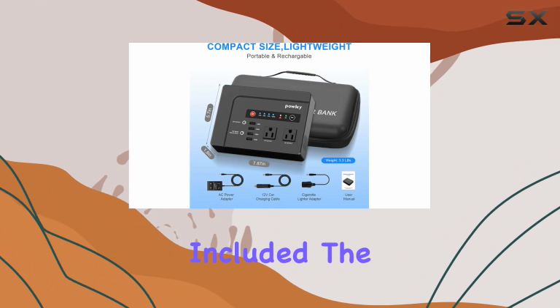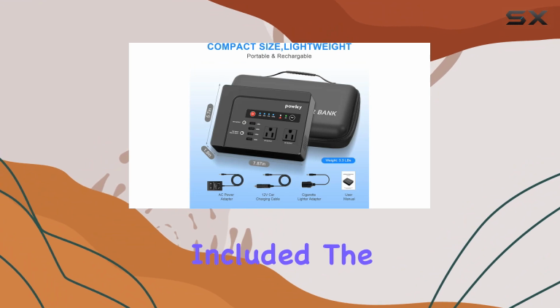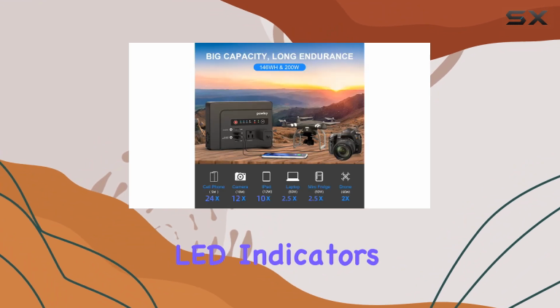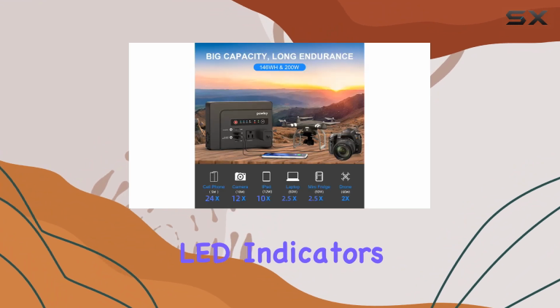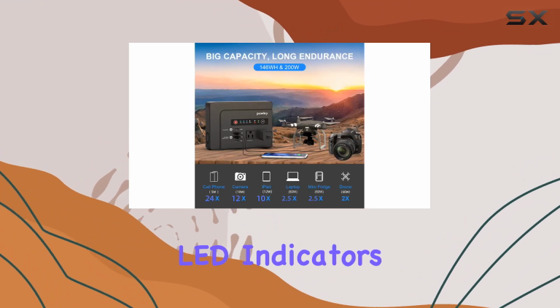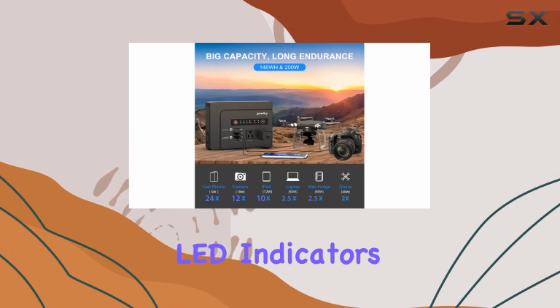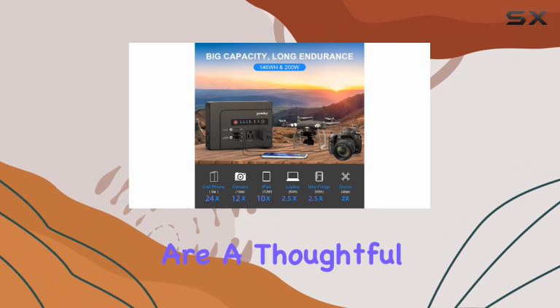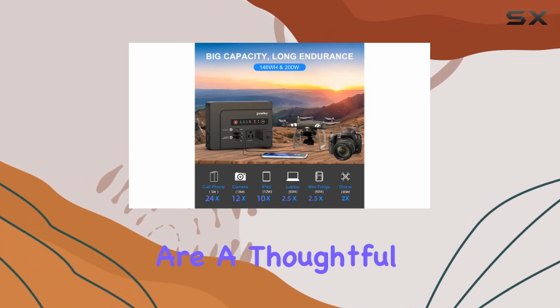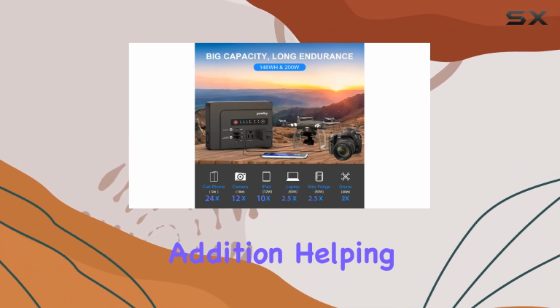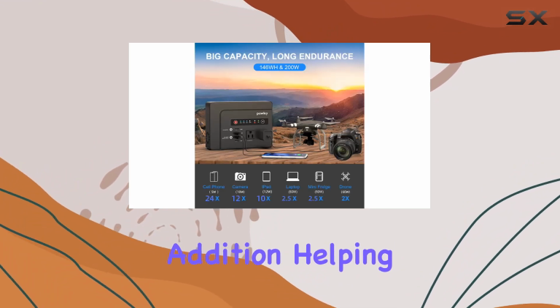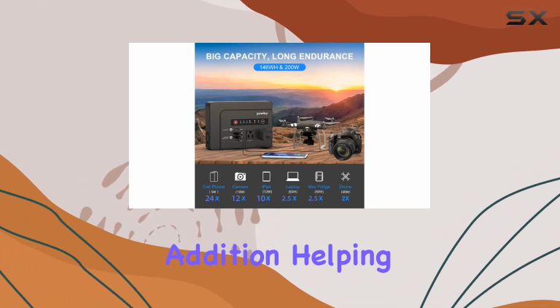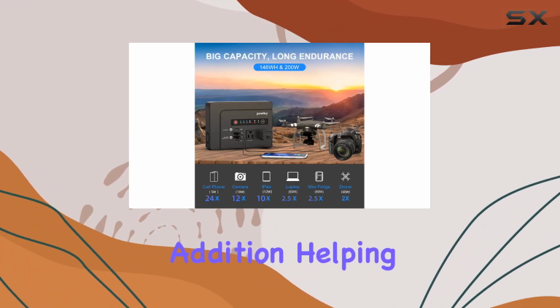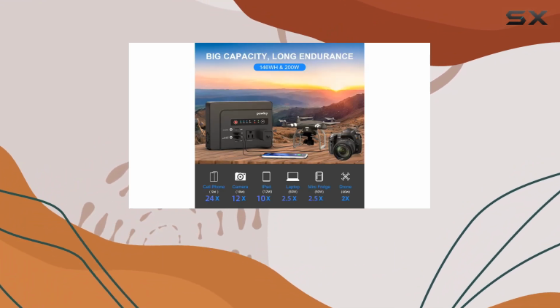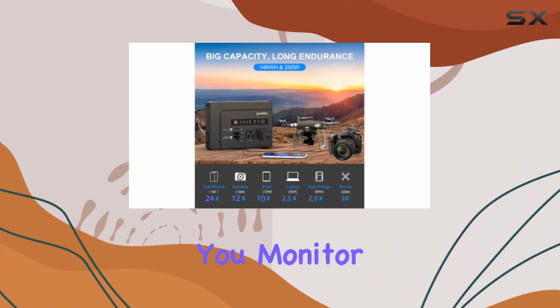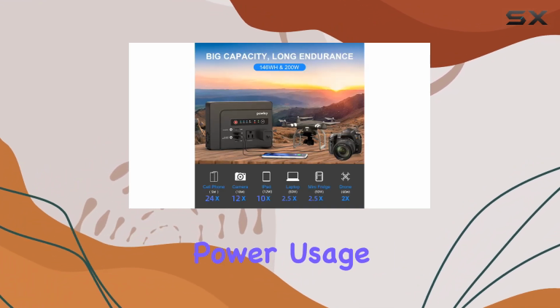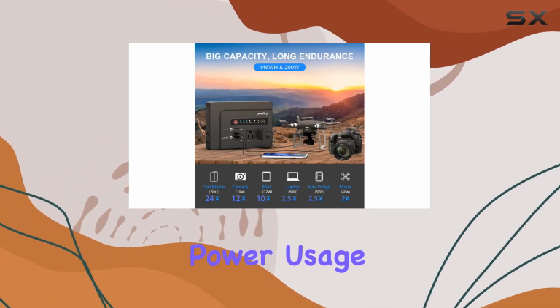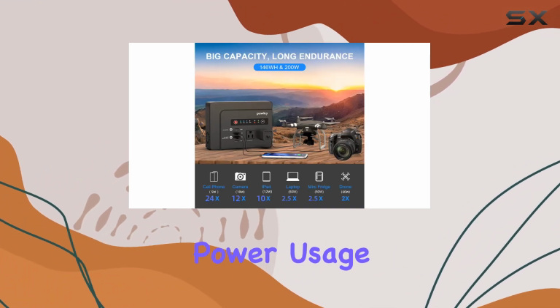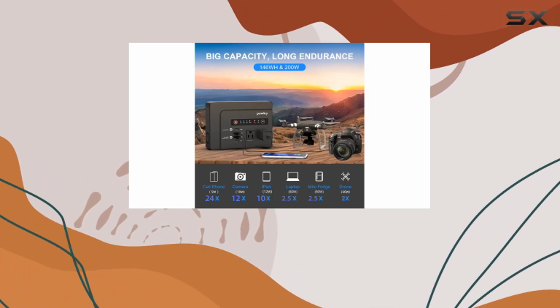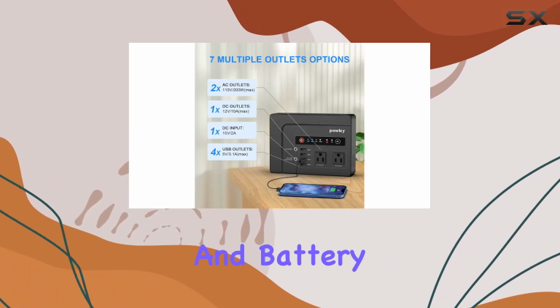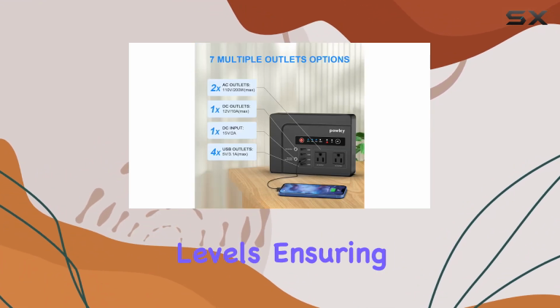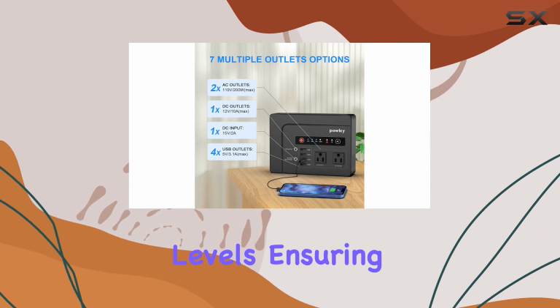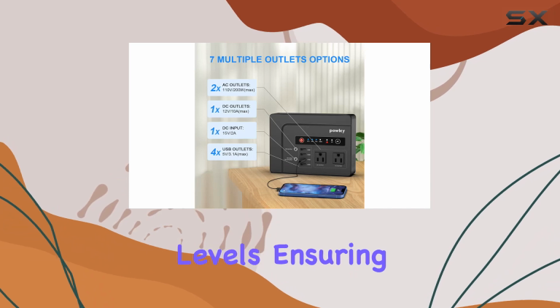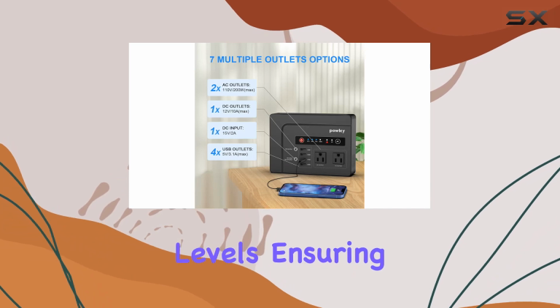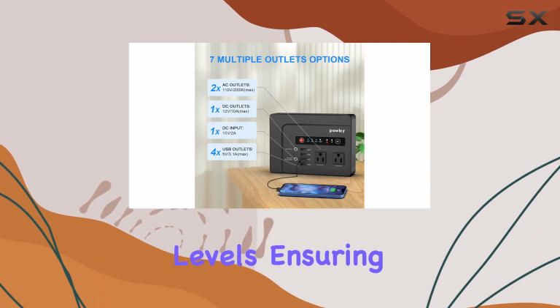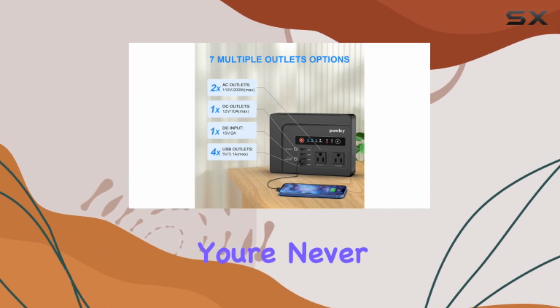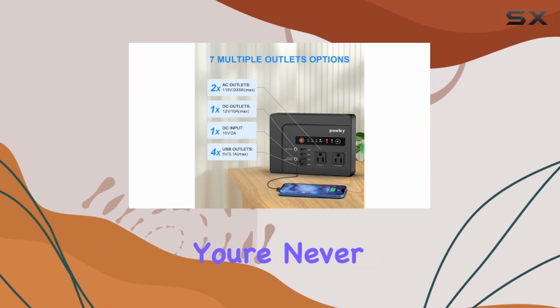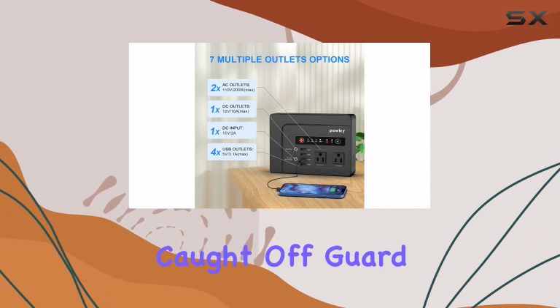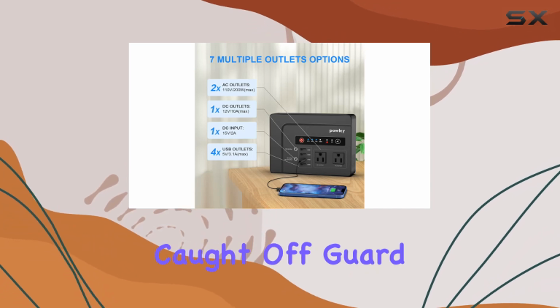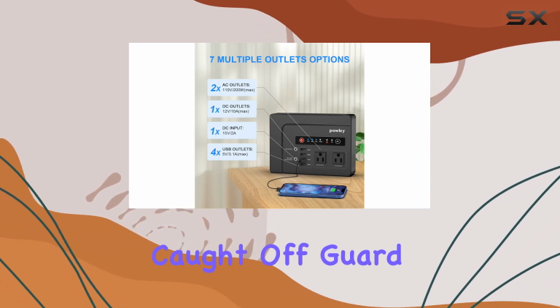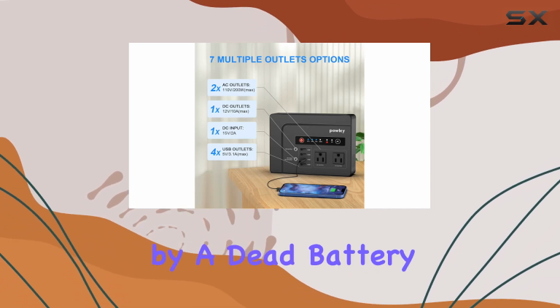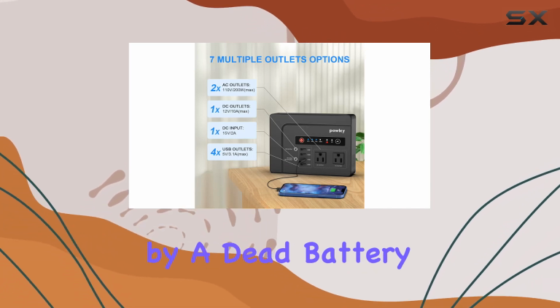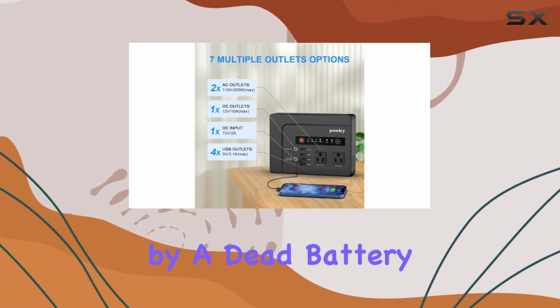The LED indicators are a thoughtful addition, helping you monitor power usage and battery levels, ensuring you're never caught off guard by a dead battery.